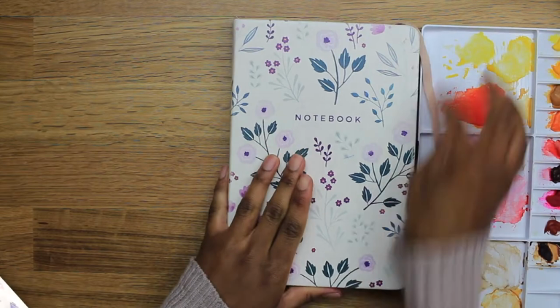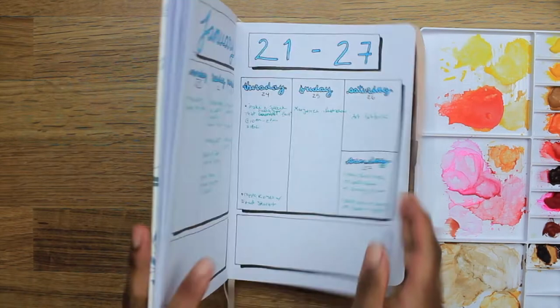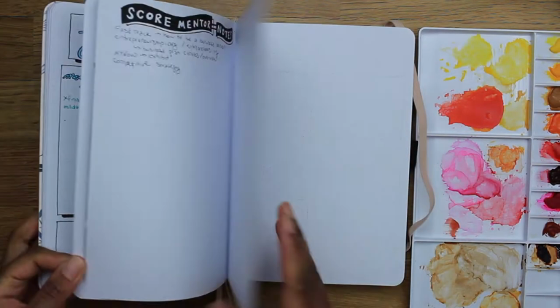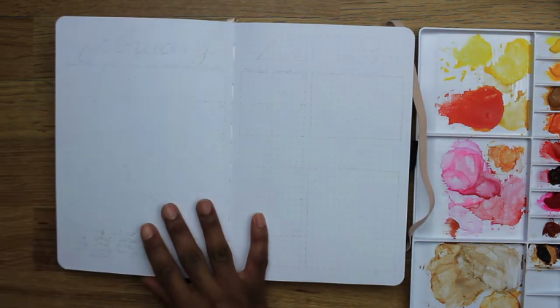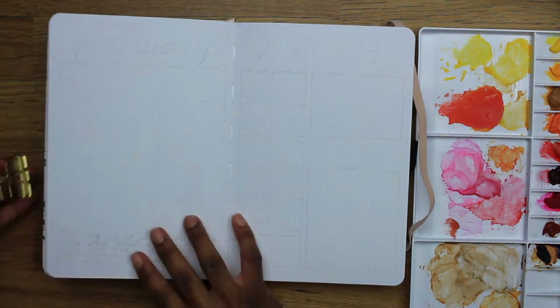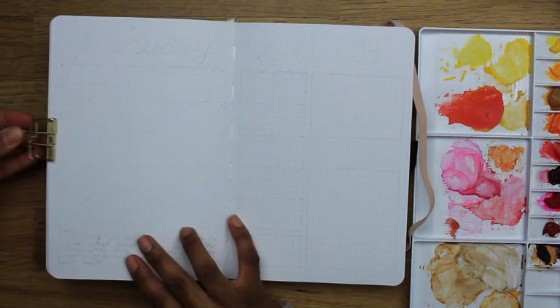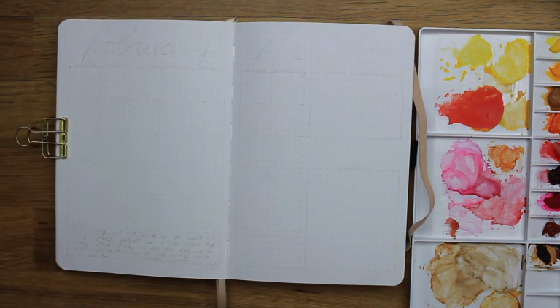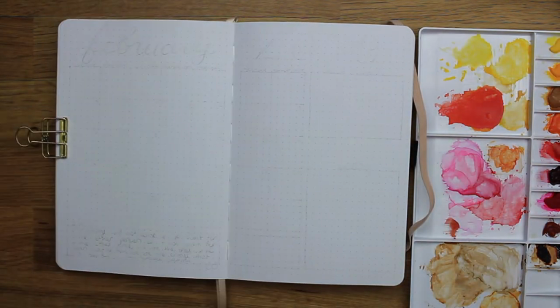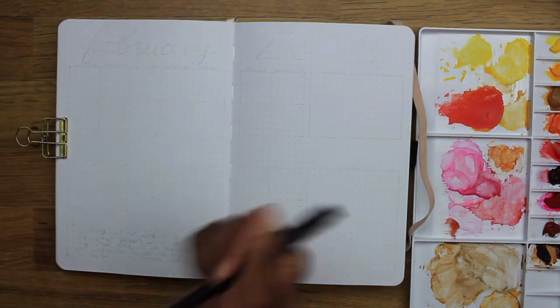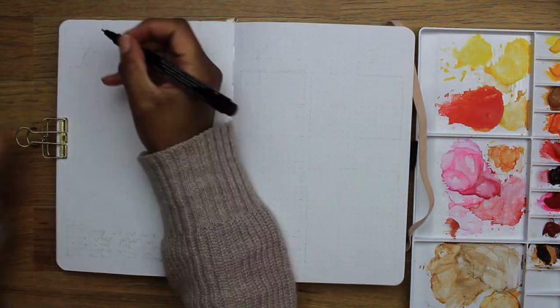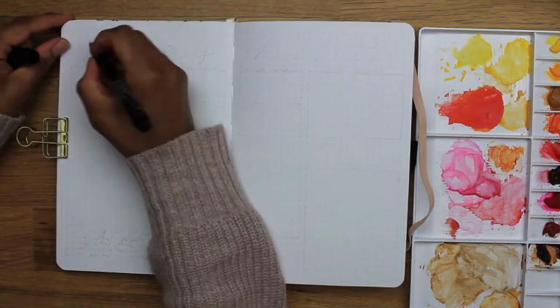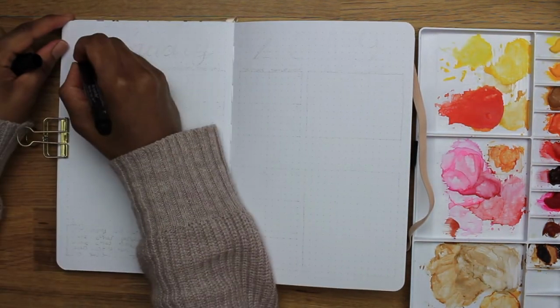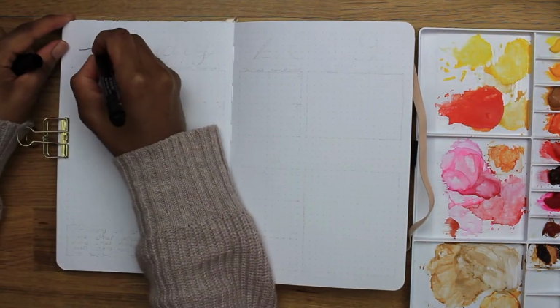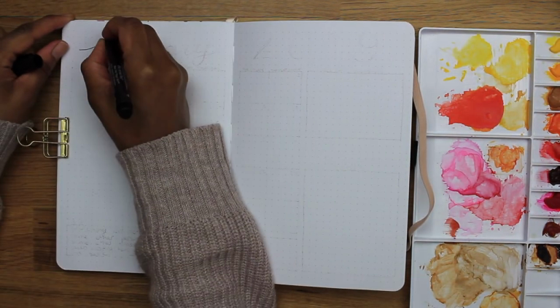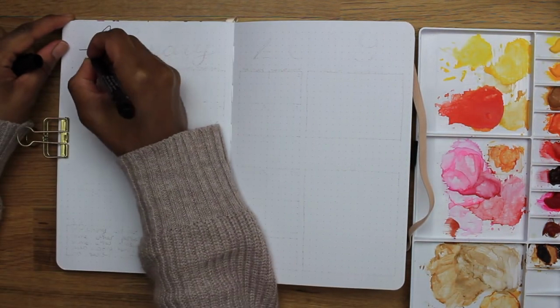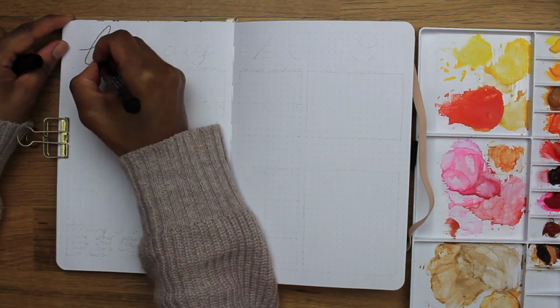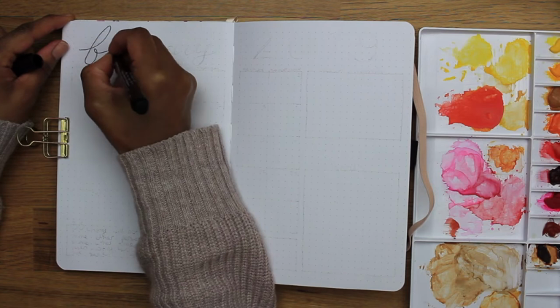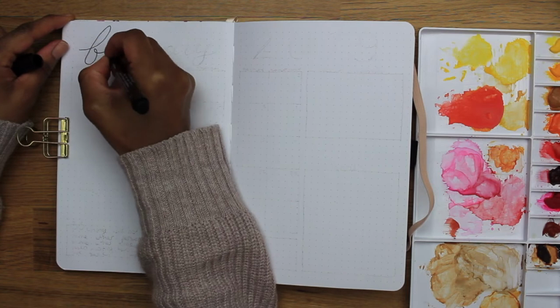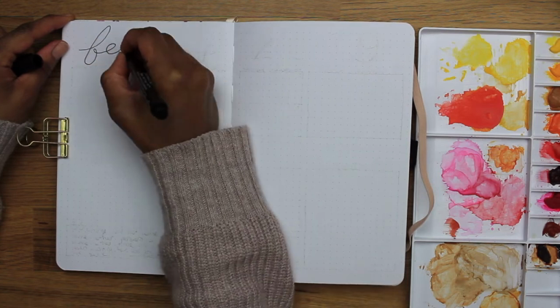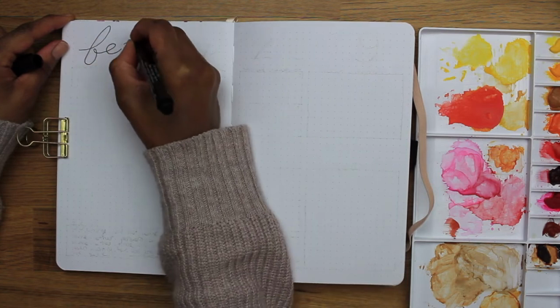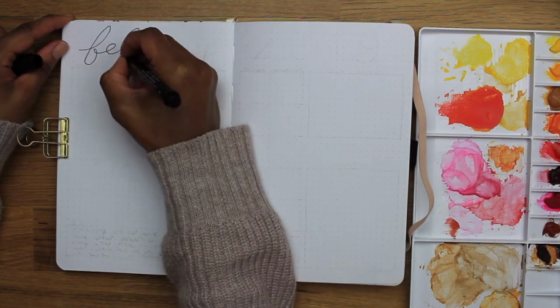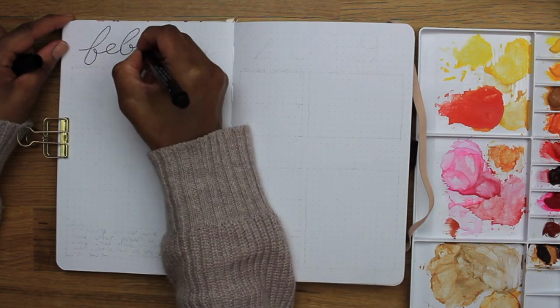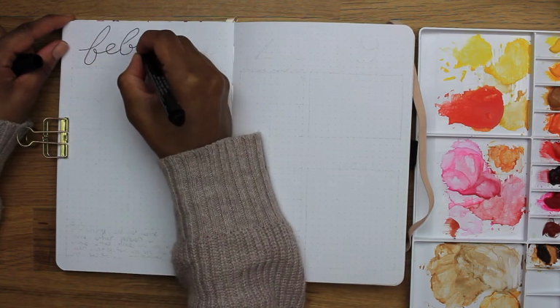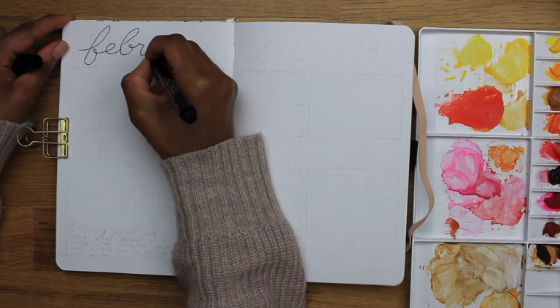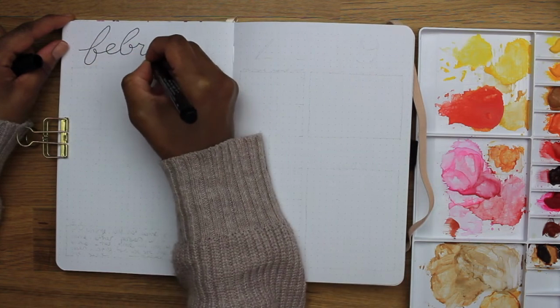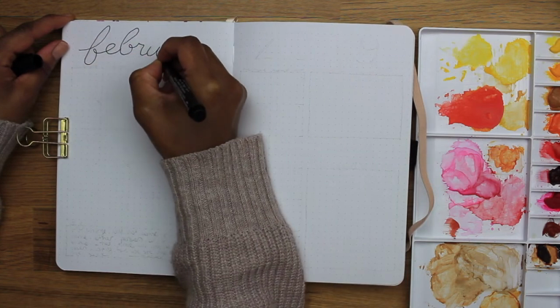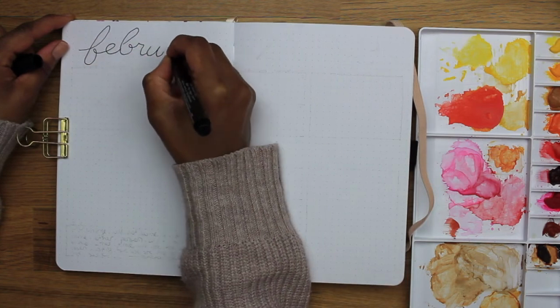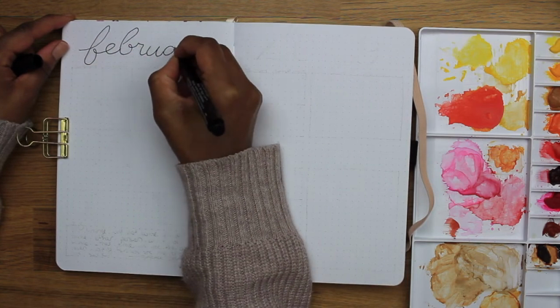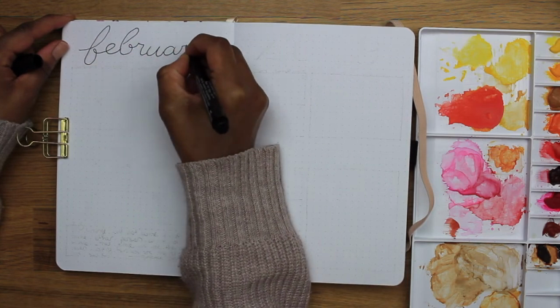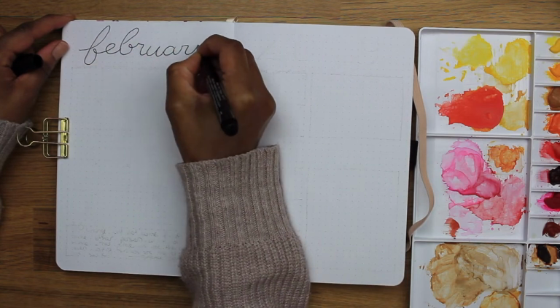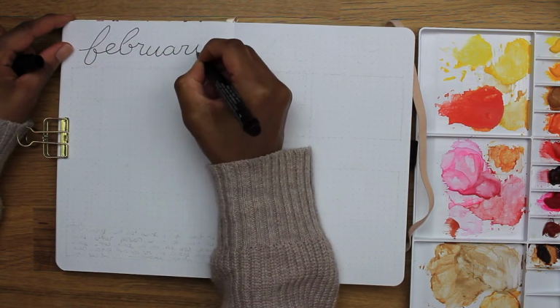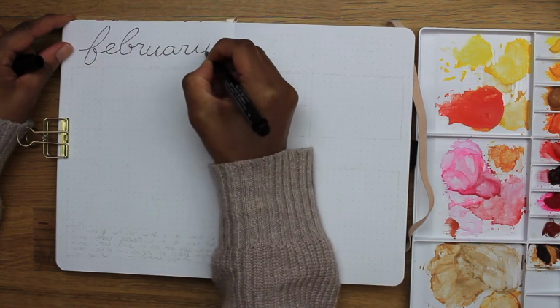Alright February, let's do this! So for February's monthly calendar, I wanted to make it bigger than what I had done for January.